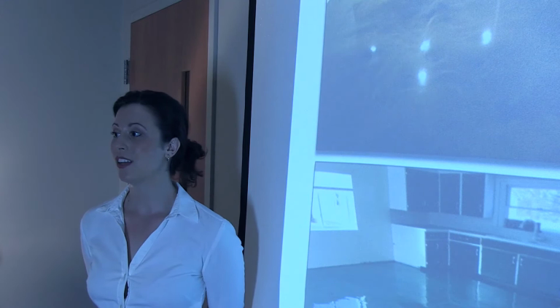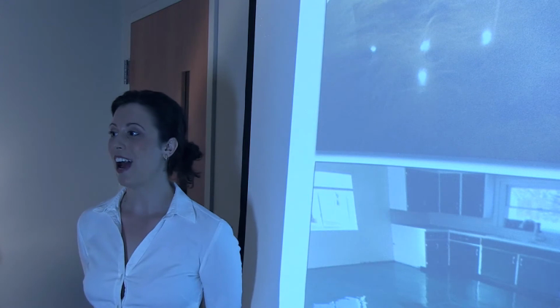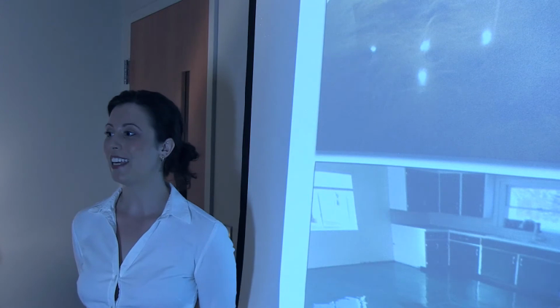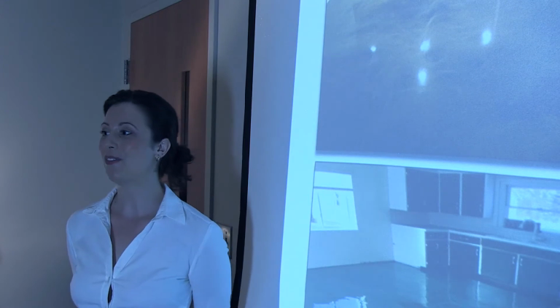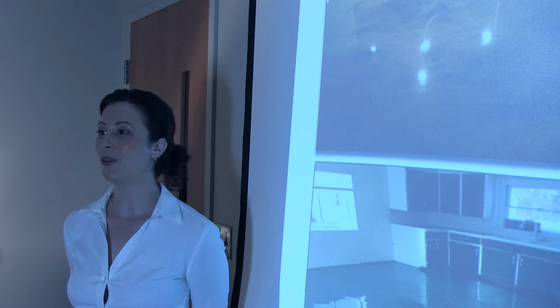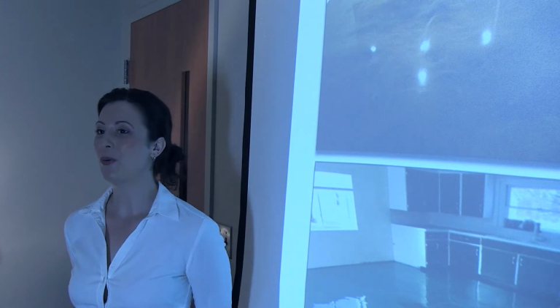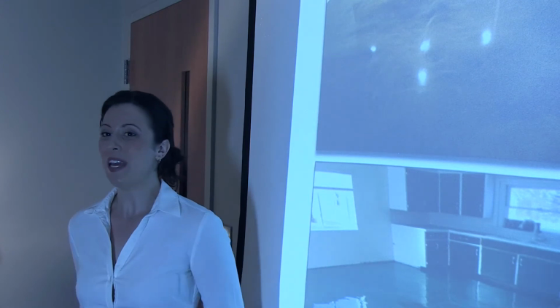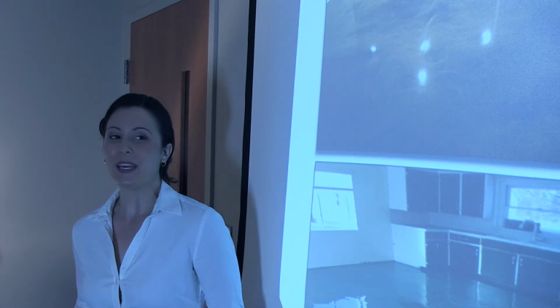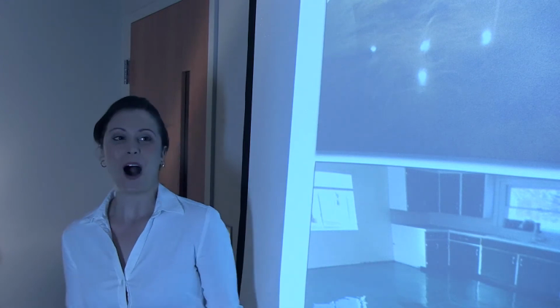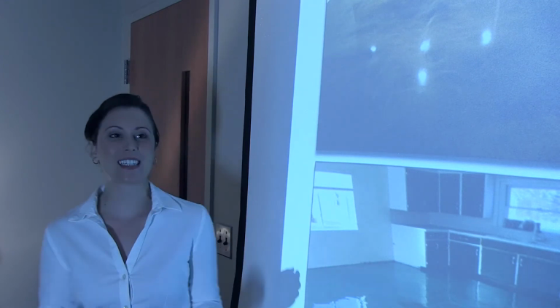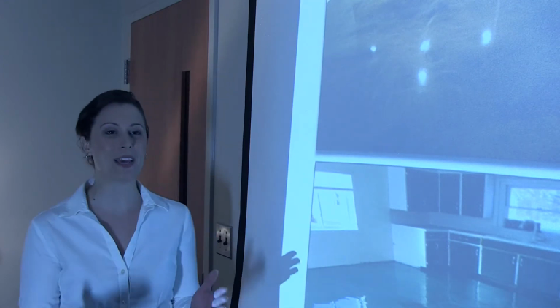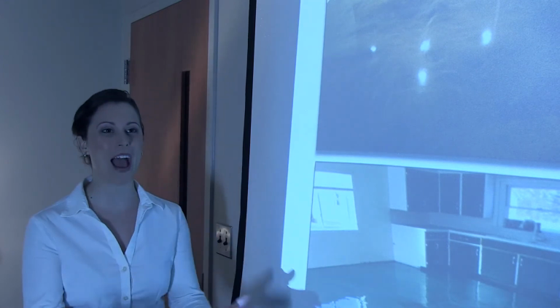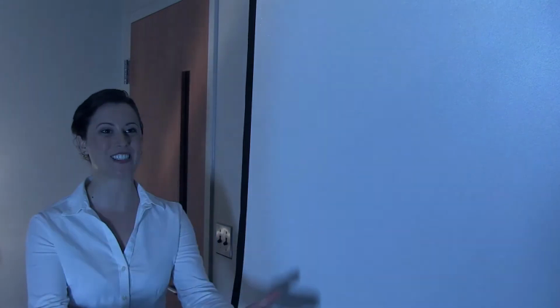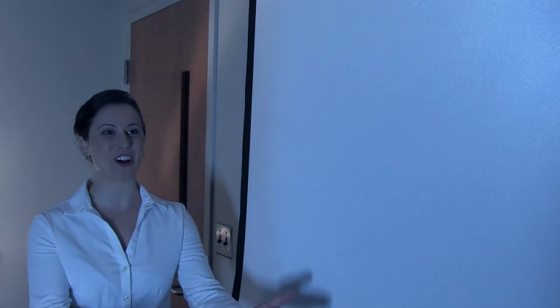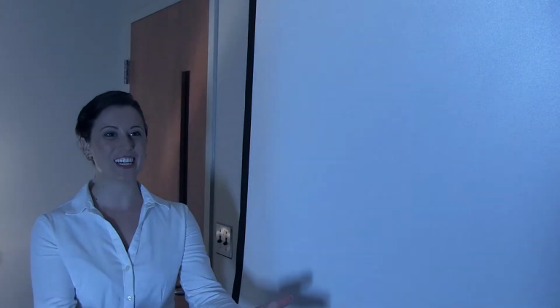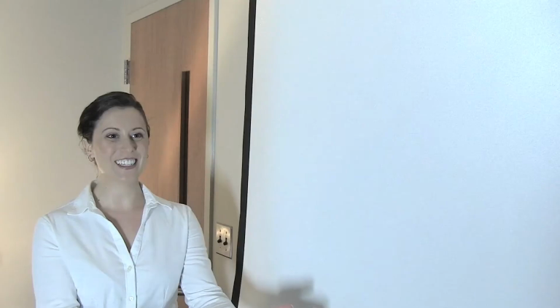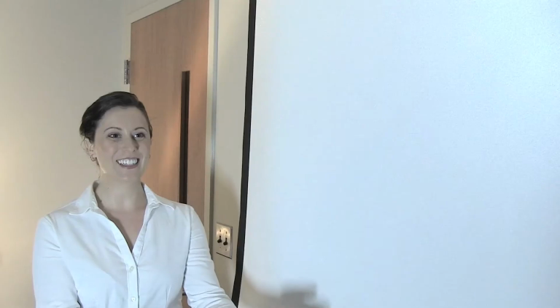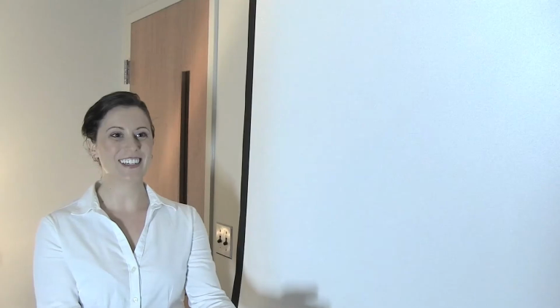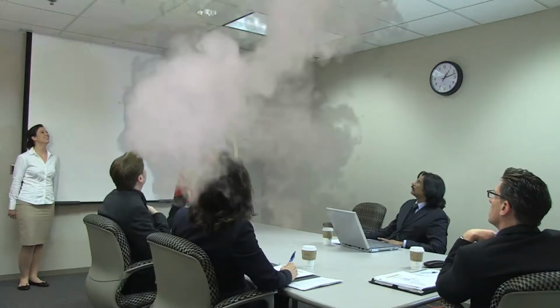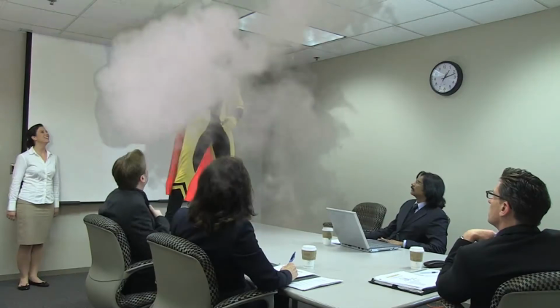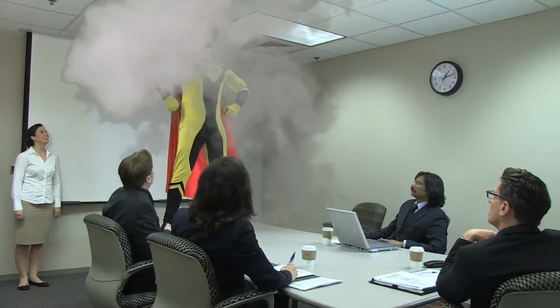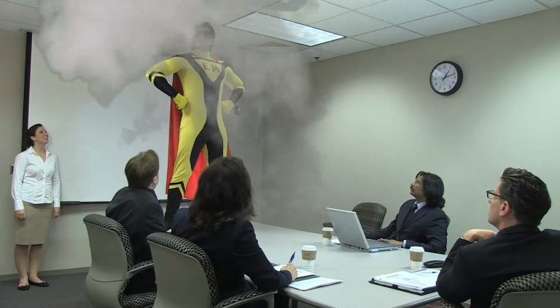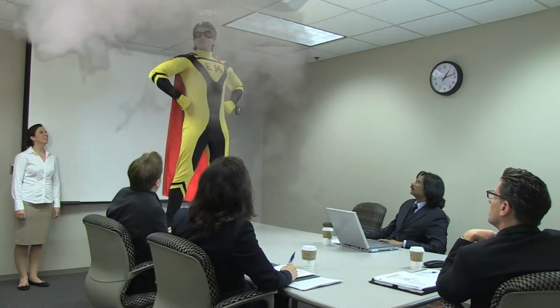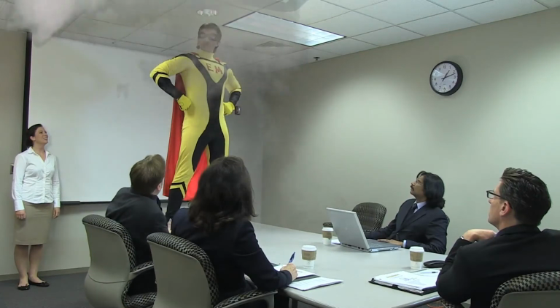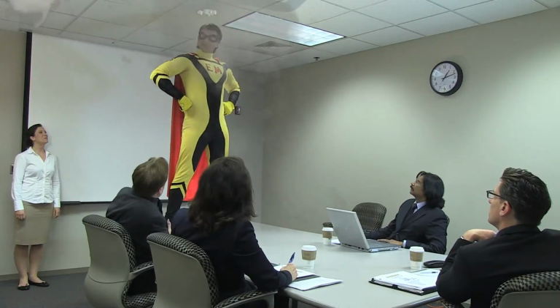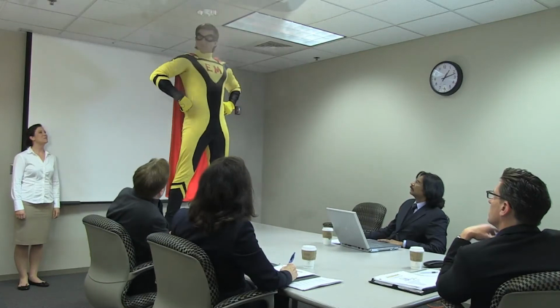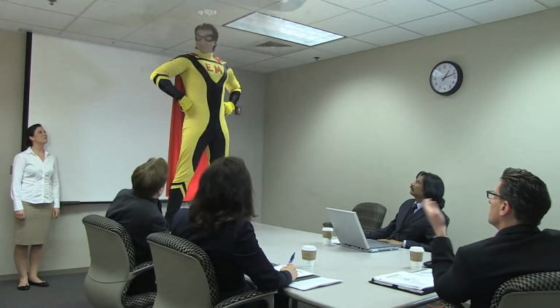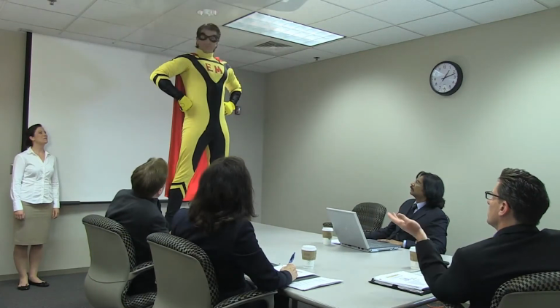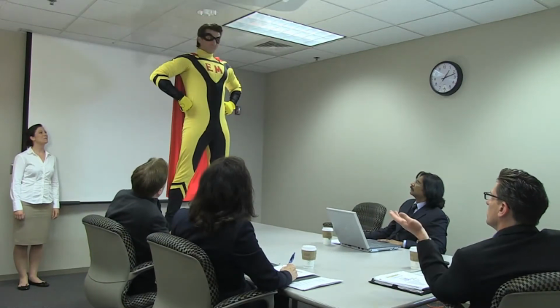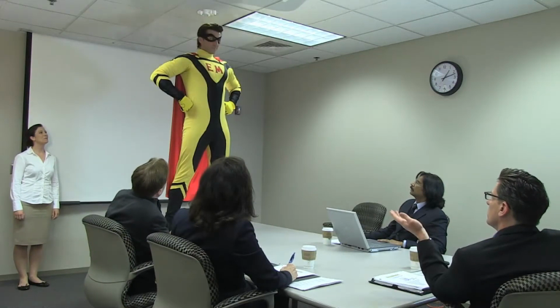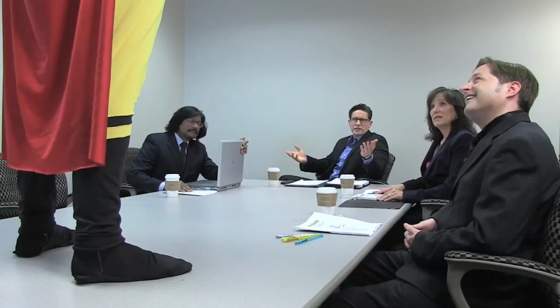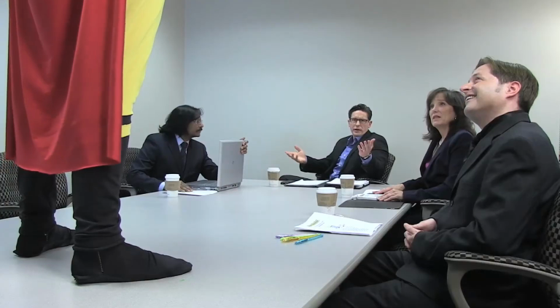I give you Epoxy Master. Okay, so what's his gimmick?